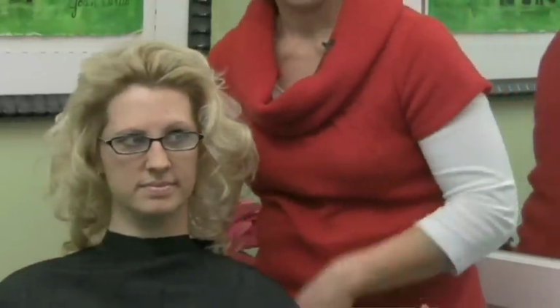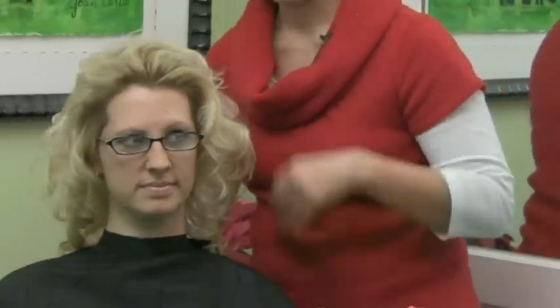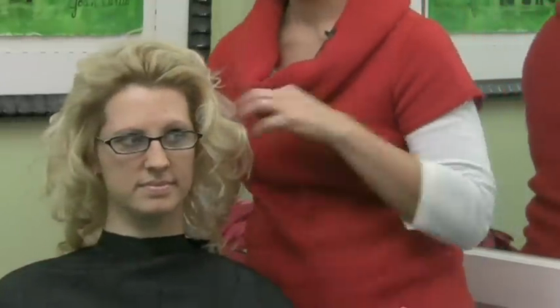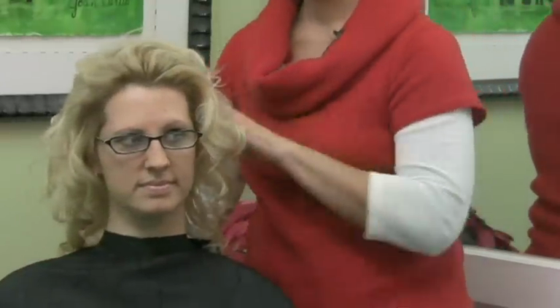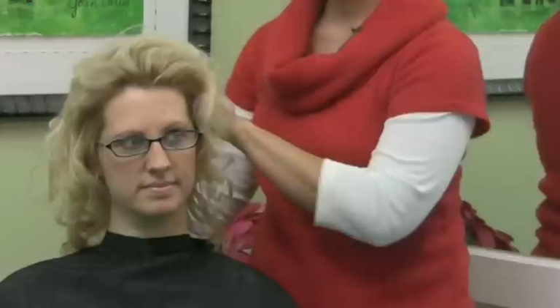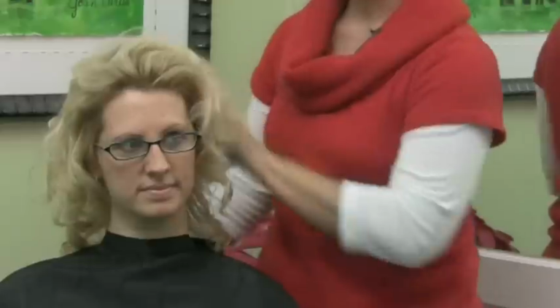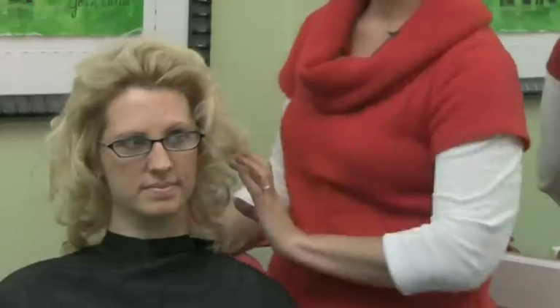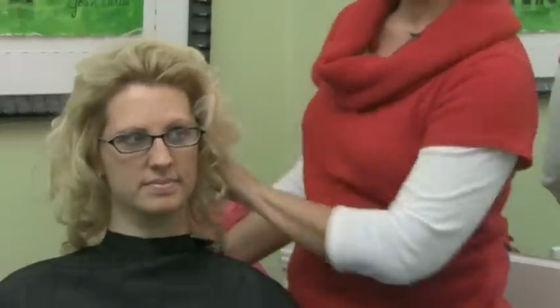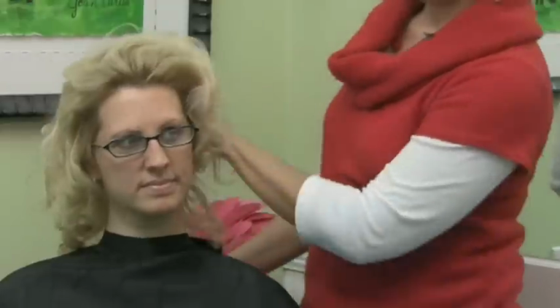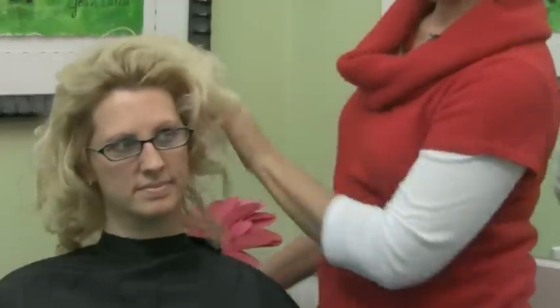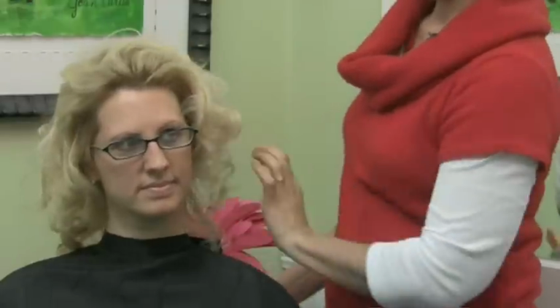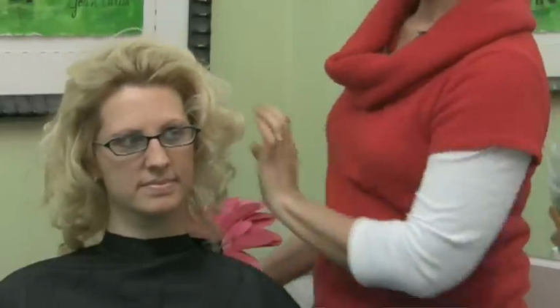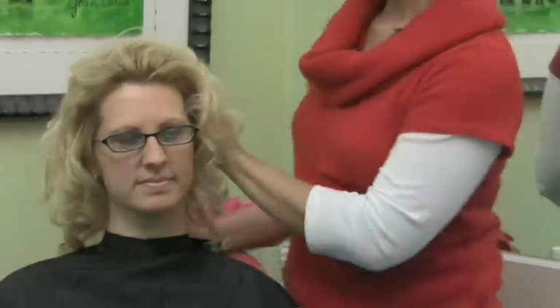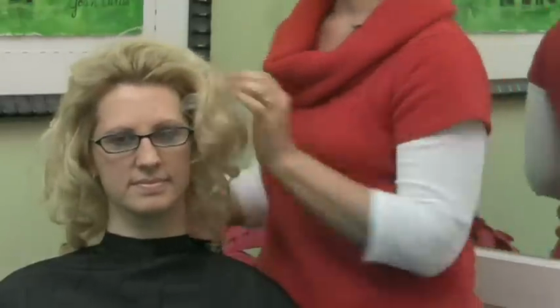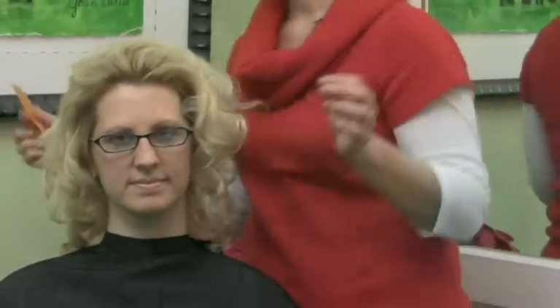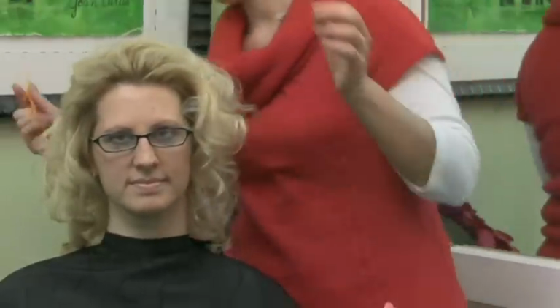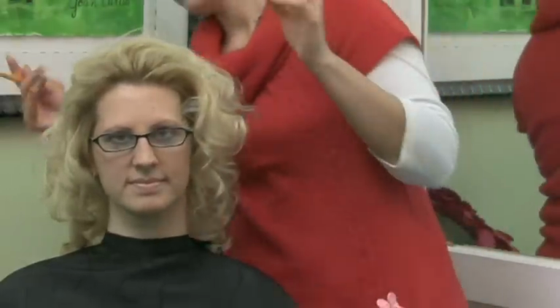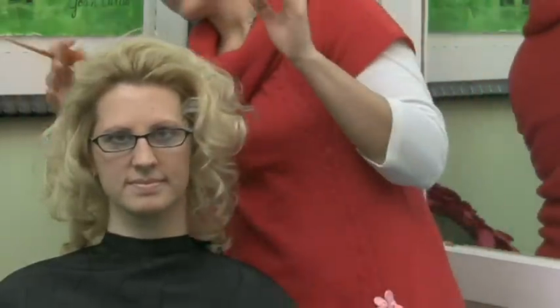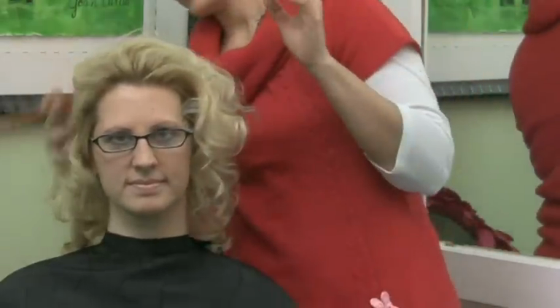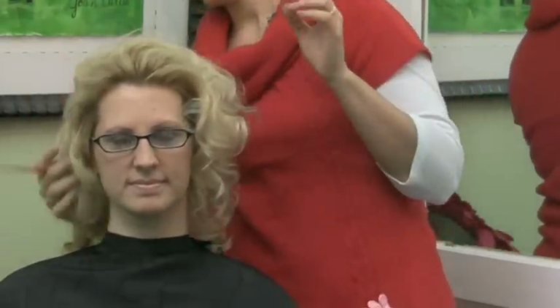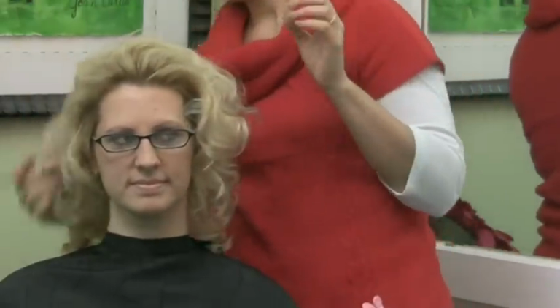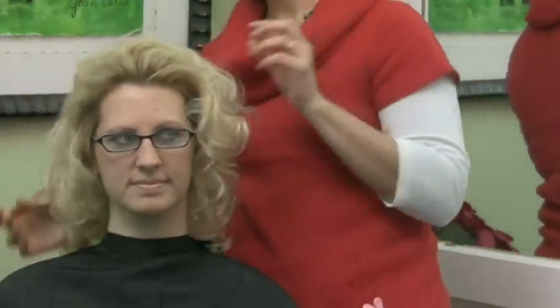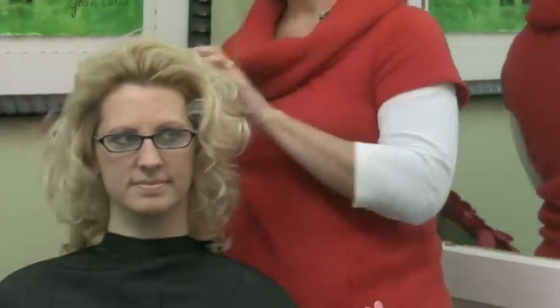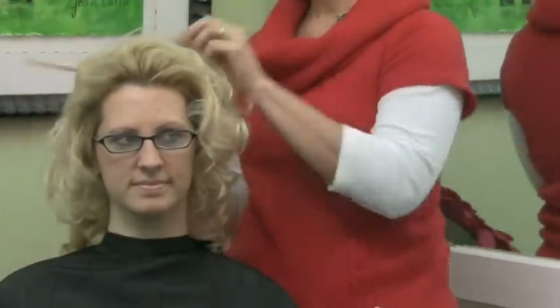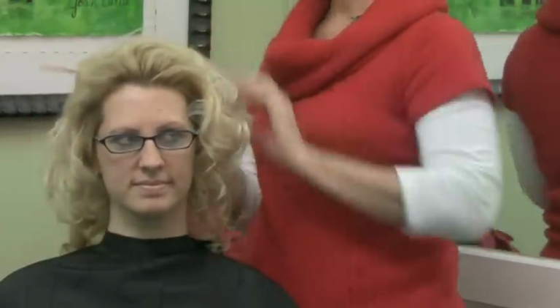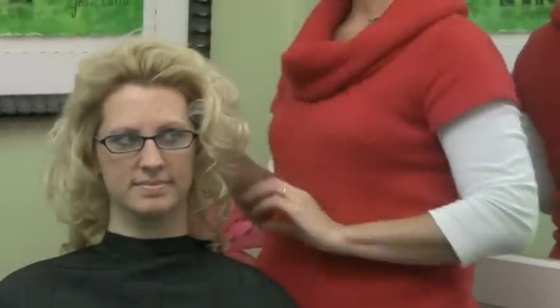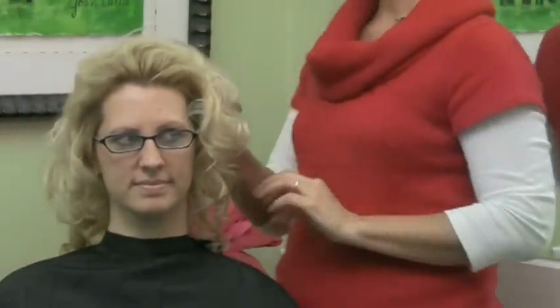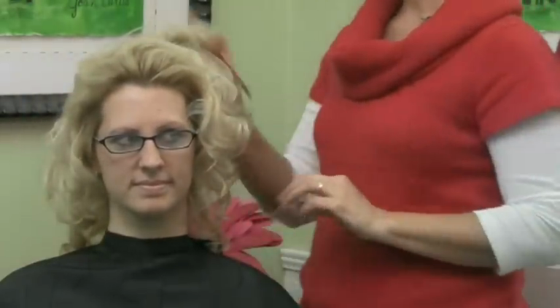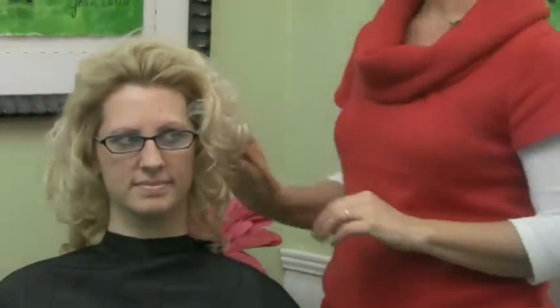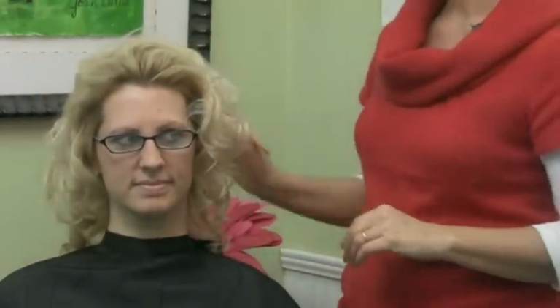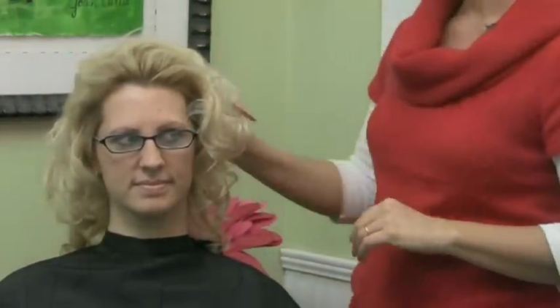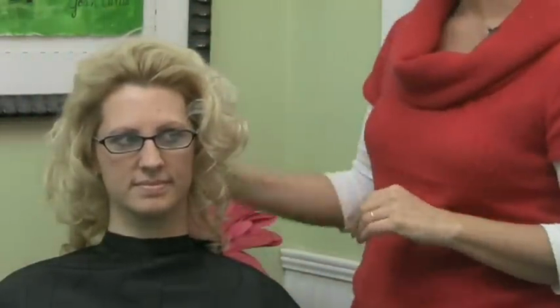And then there you go — nice big hair on this side, not quite so big on this side. Show you the difference.